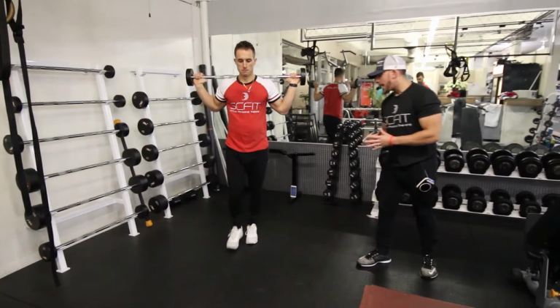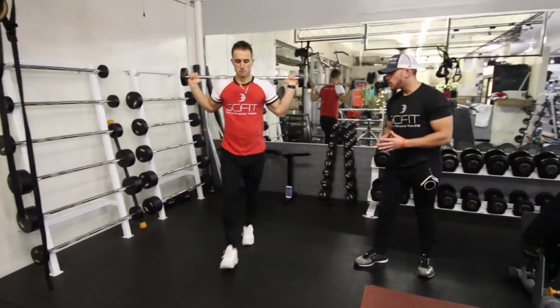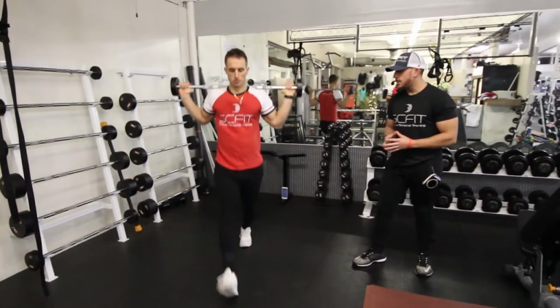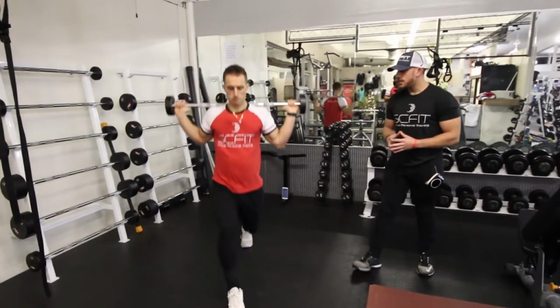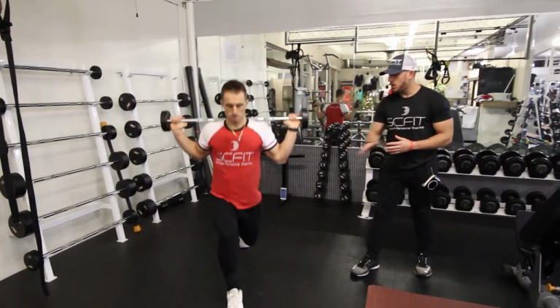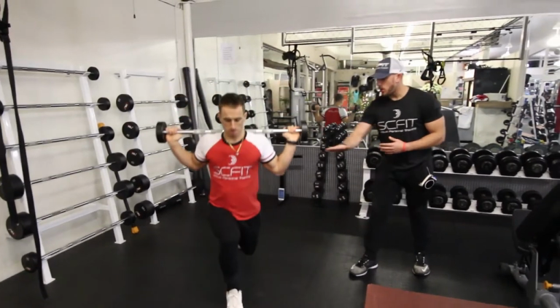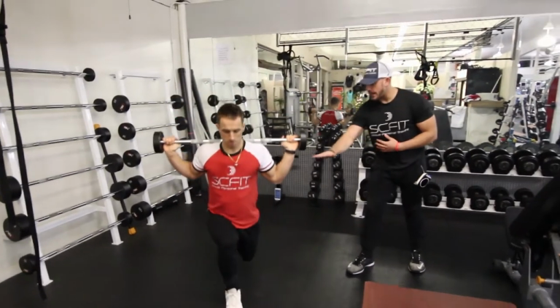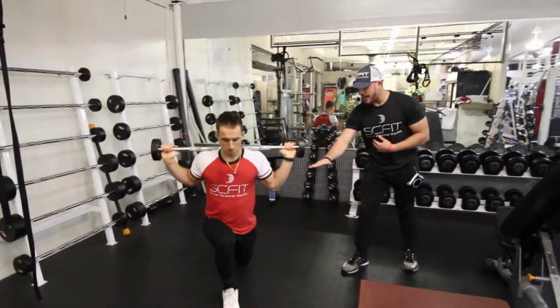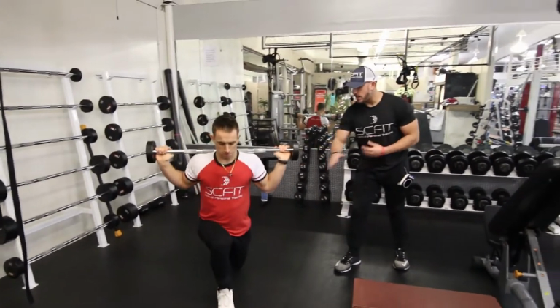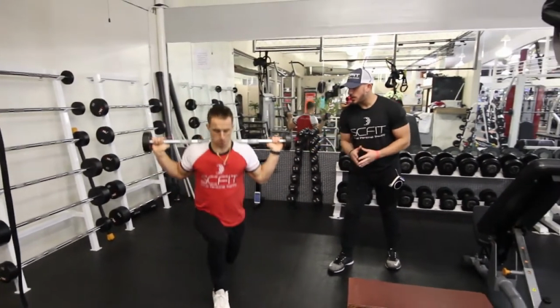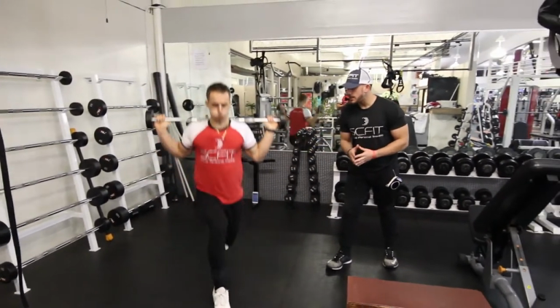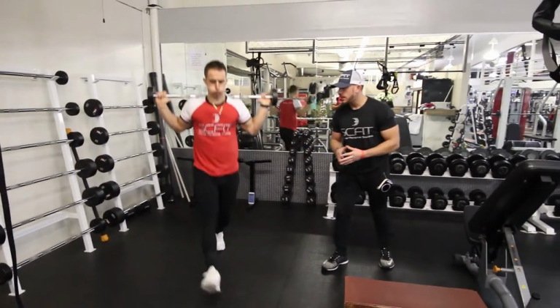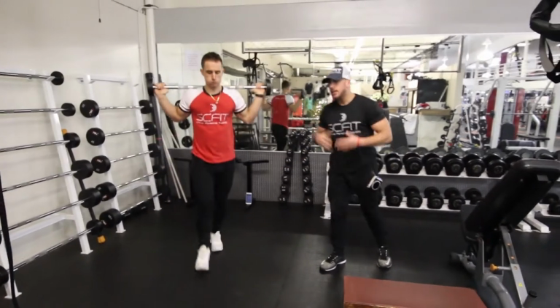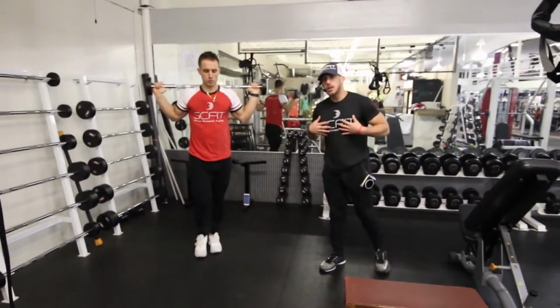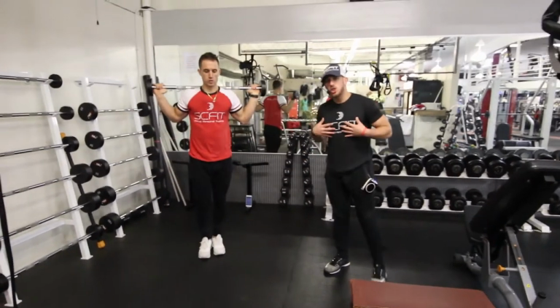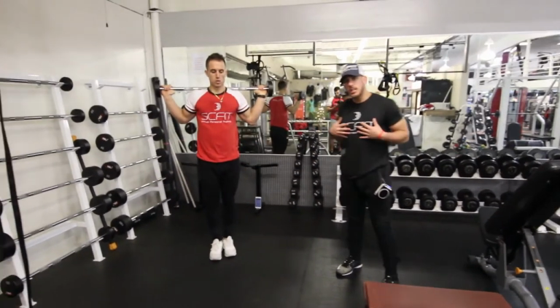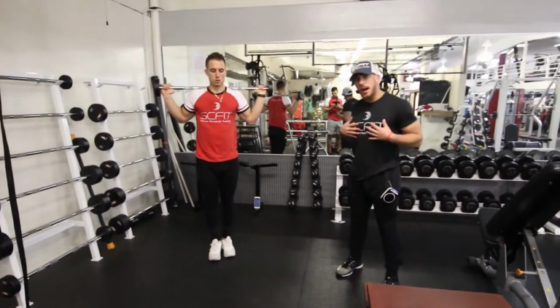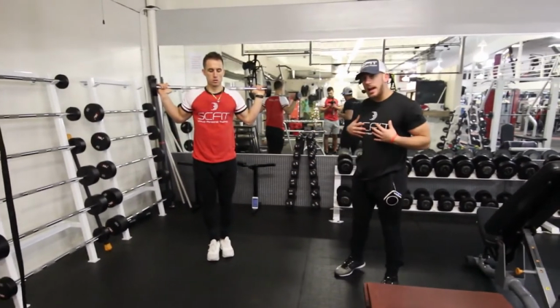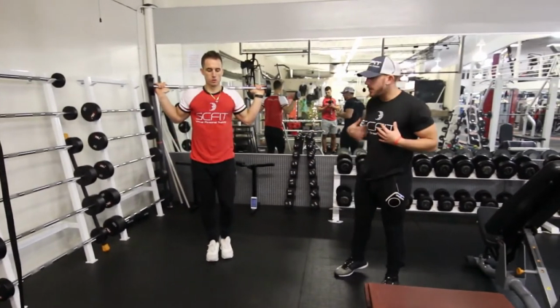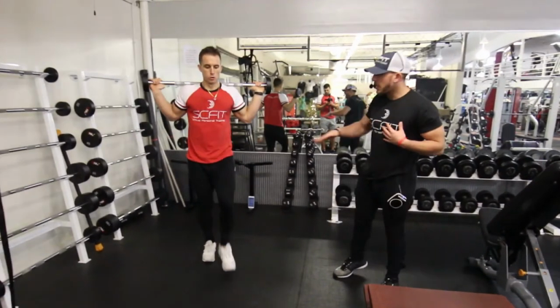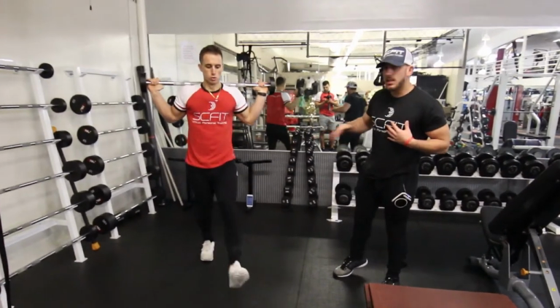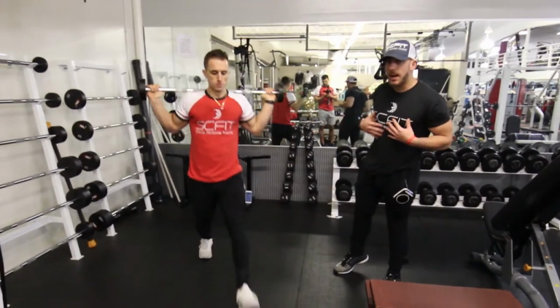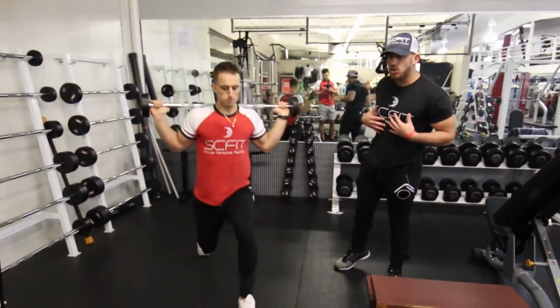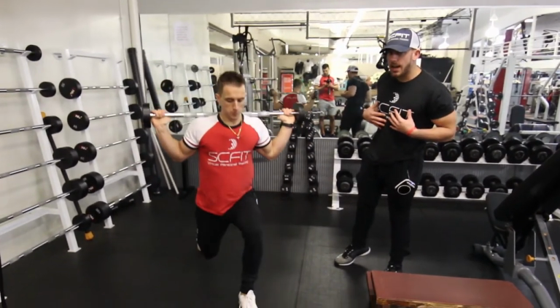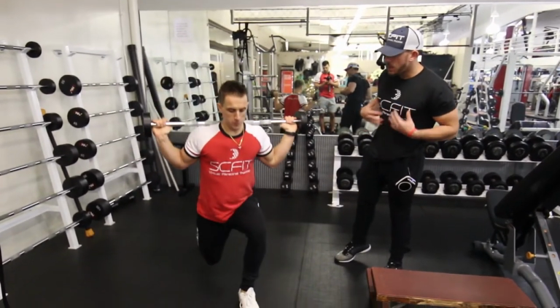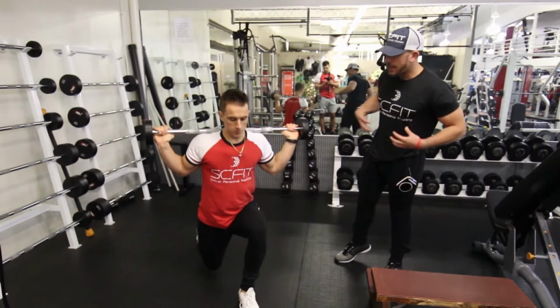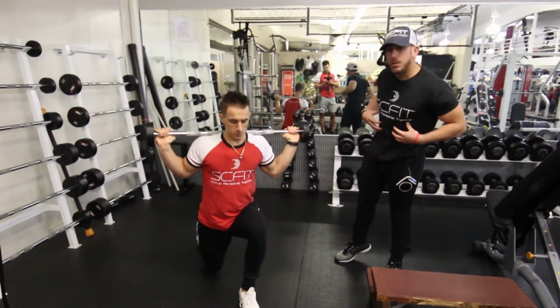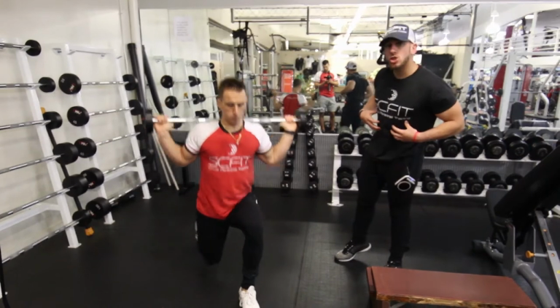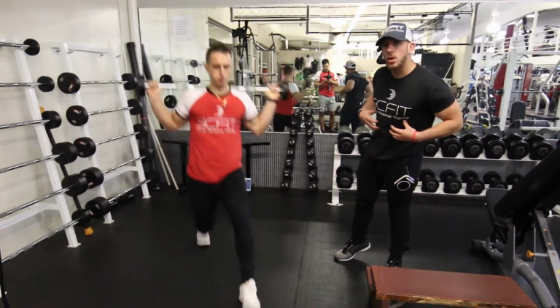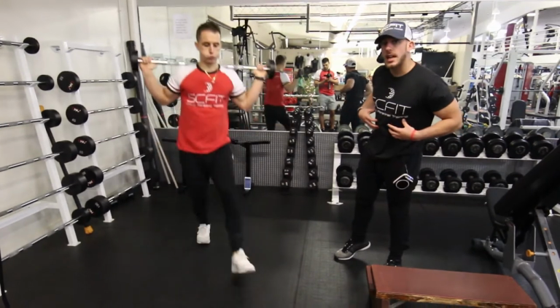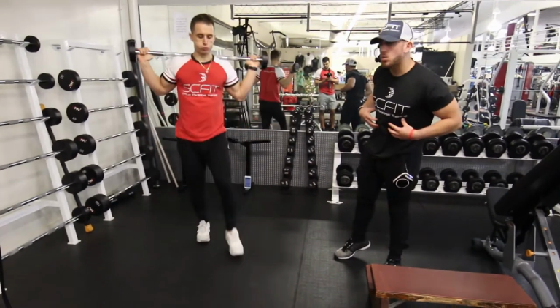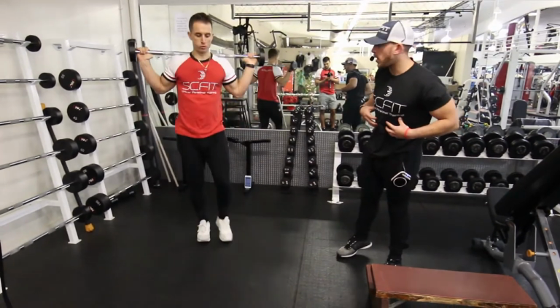As you can see, he's coming all the way down to 90 degrees, keeping his chest up high, keeping his back straight, and keeping his core tight as well.